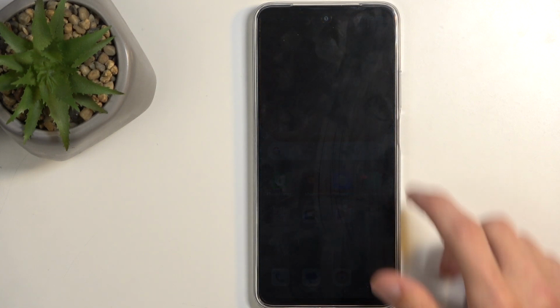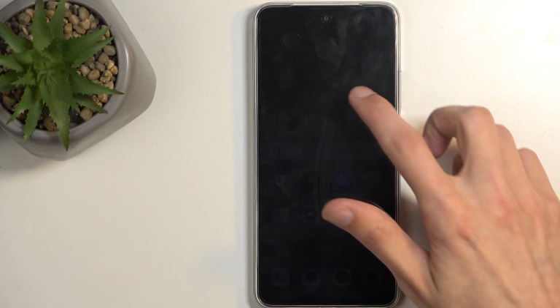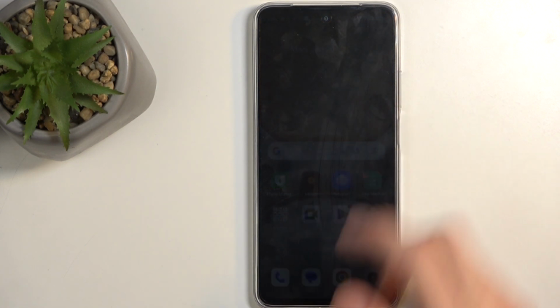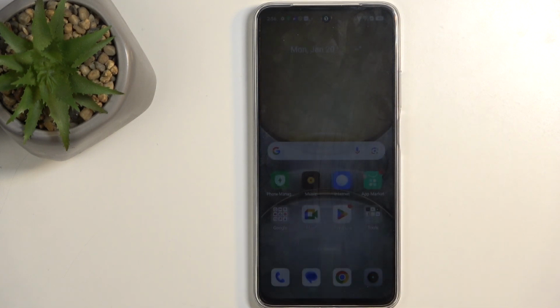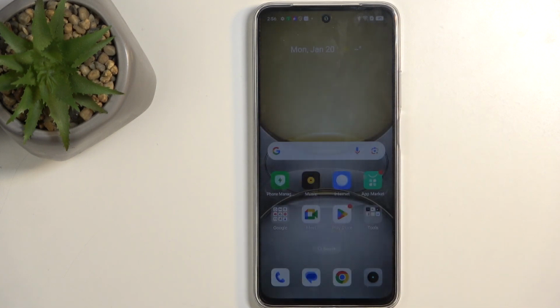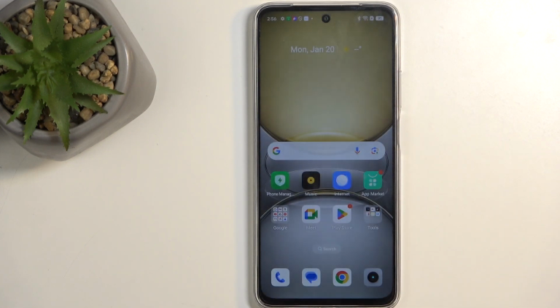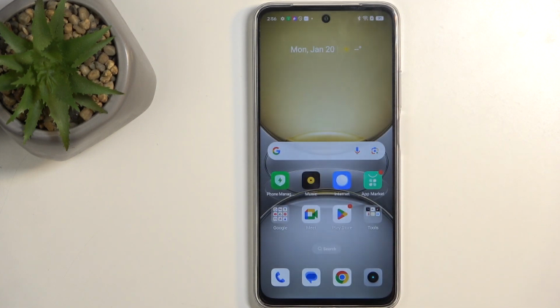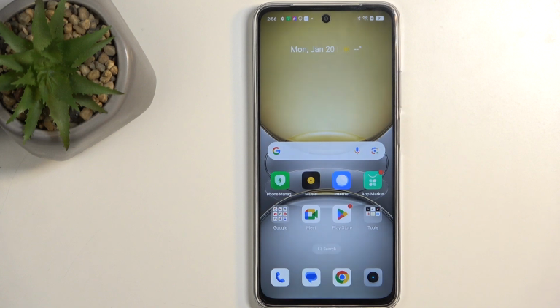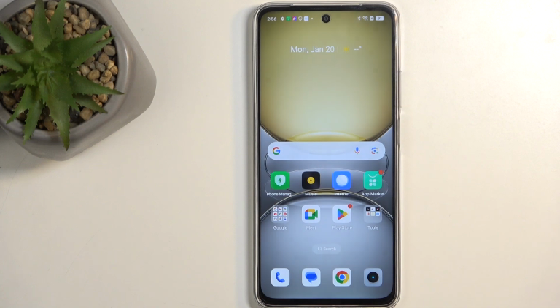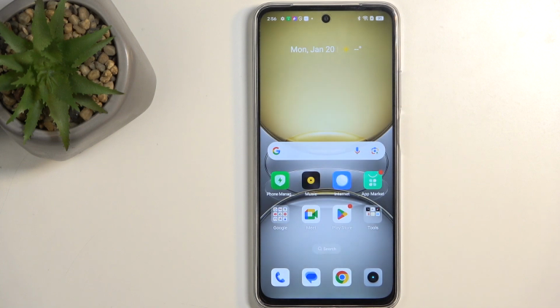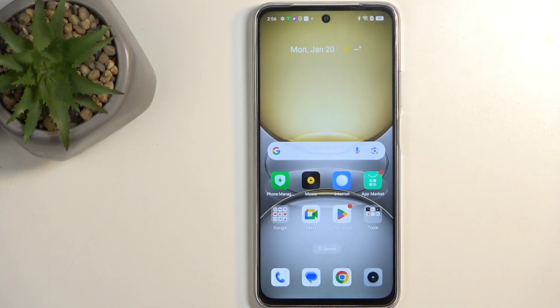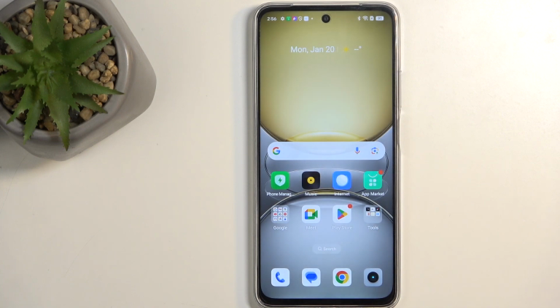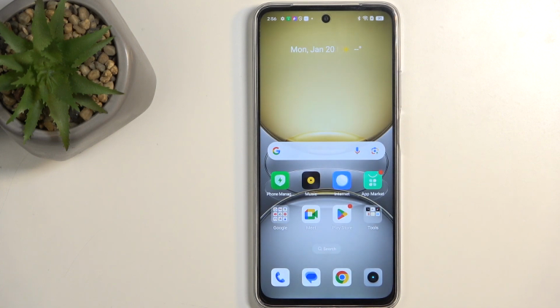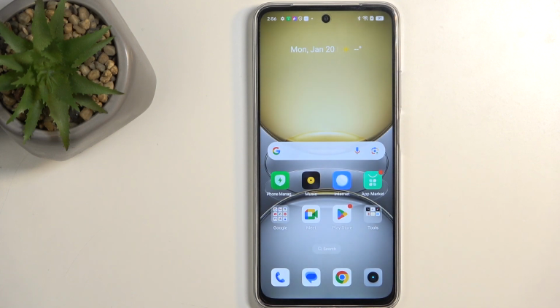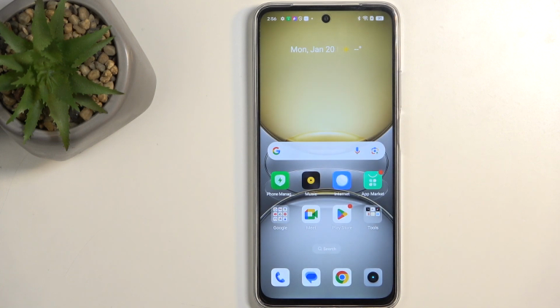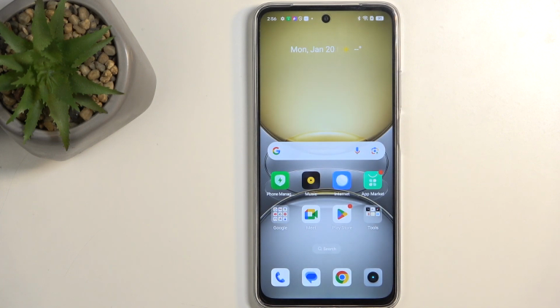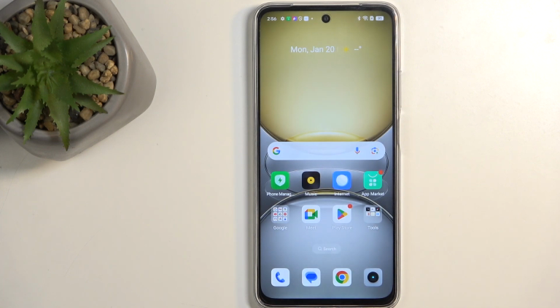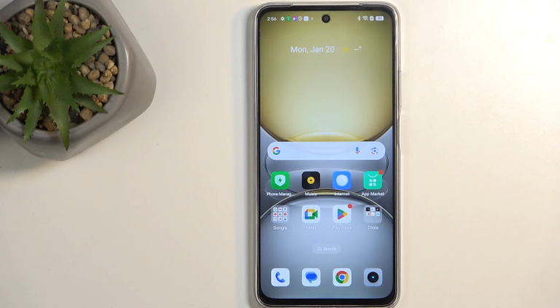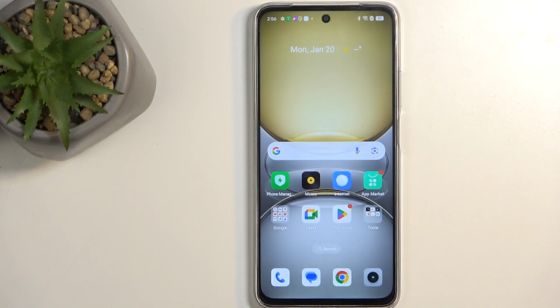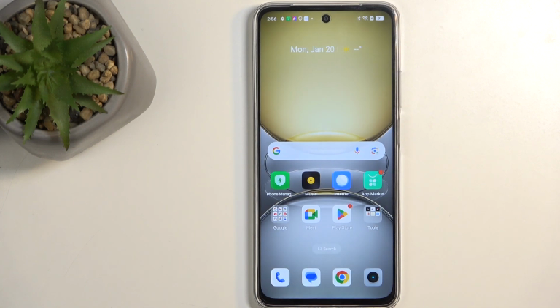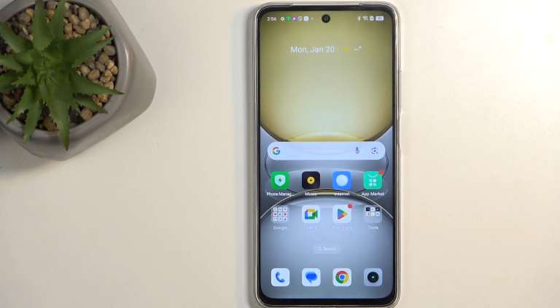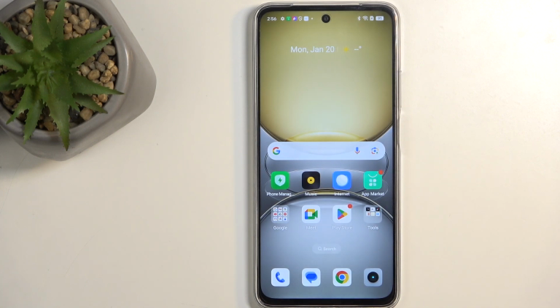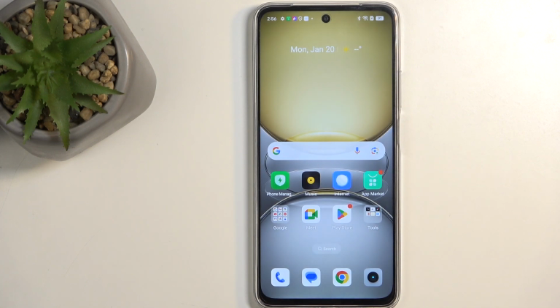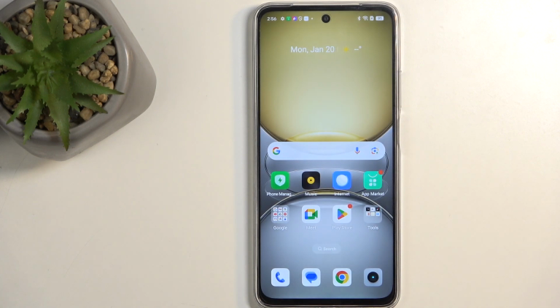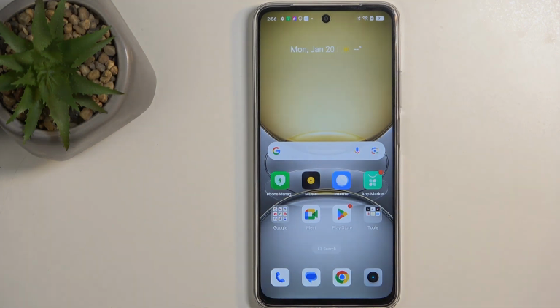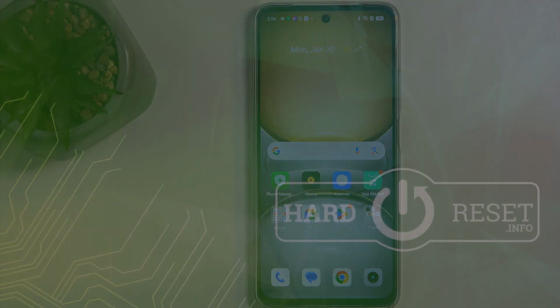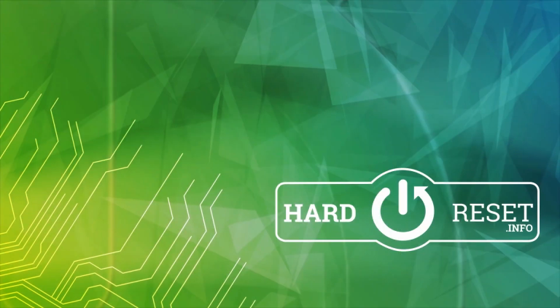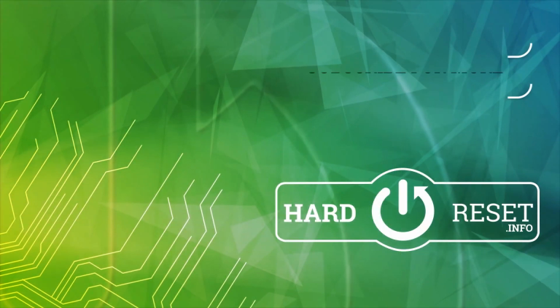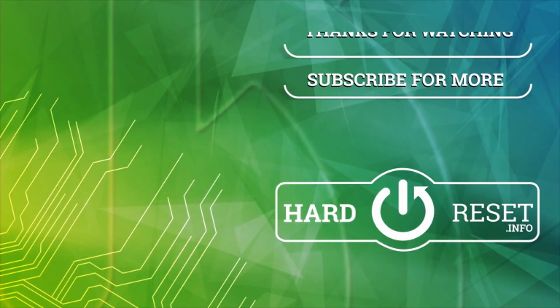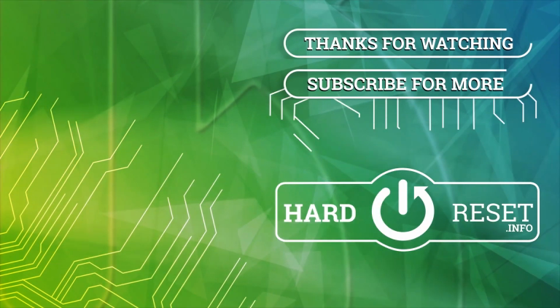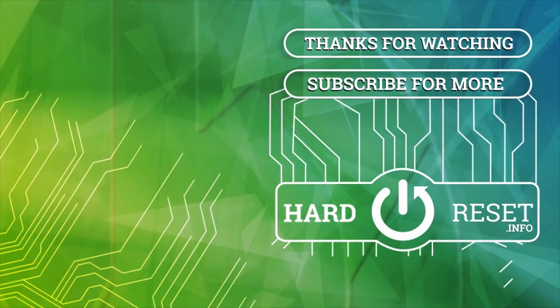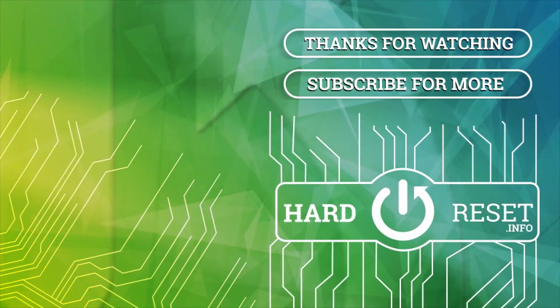Hopefully you found this very helpful. If you did, don't forget to hit like, subscribe, and thanks for watching.